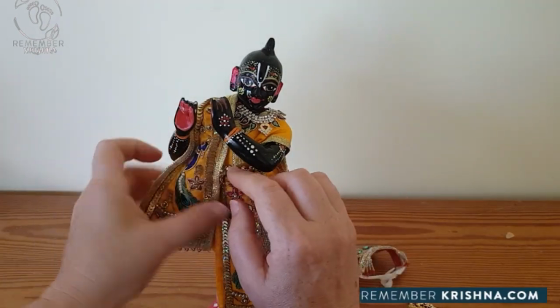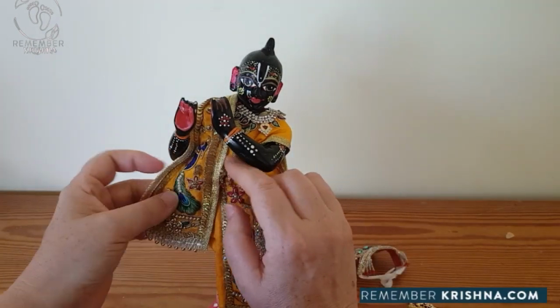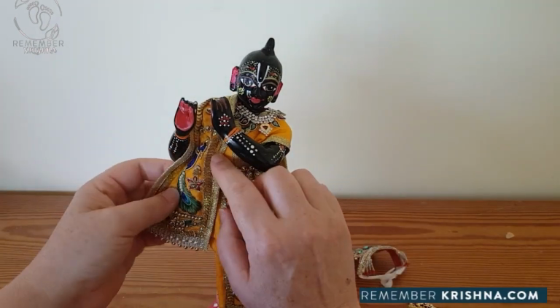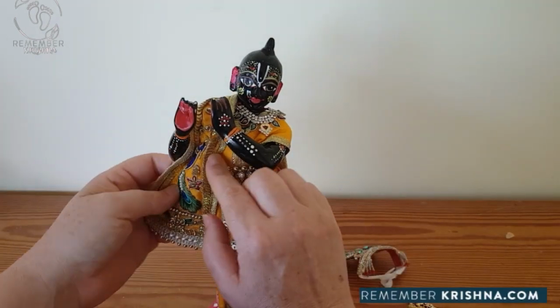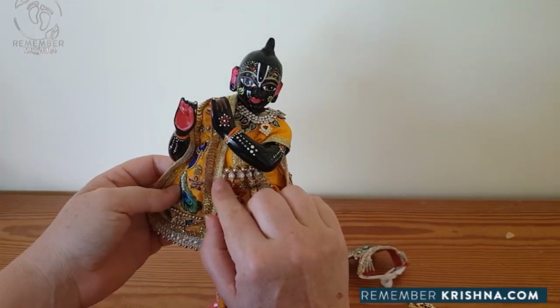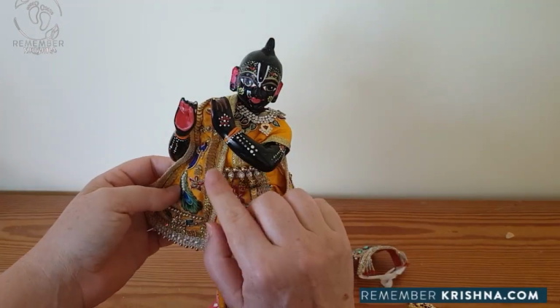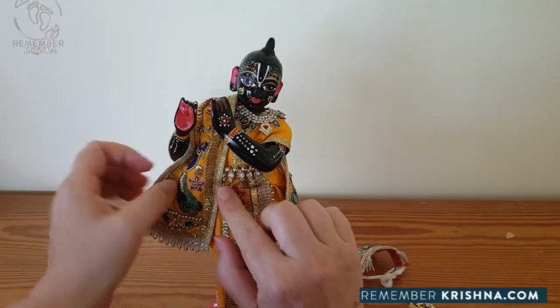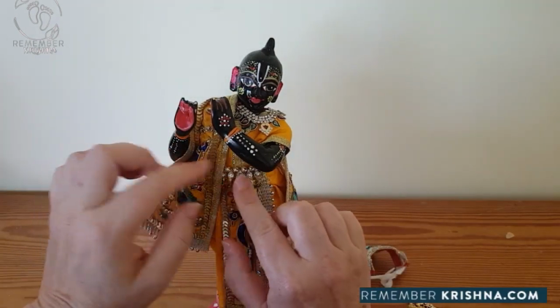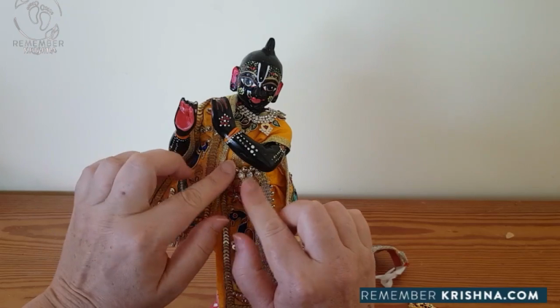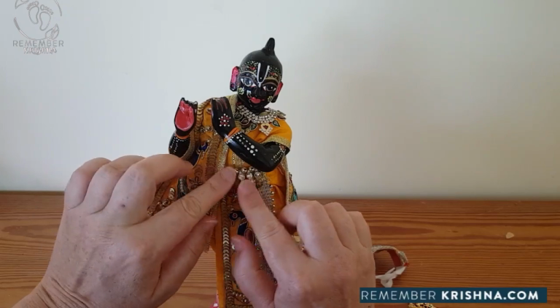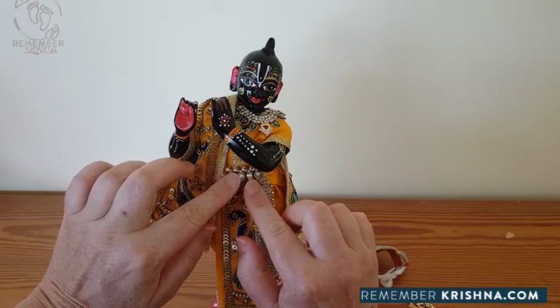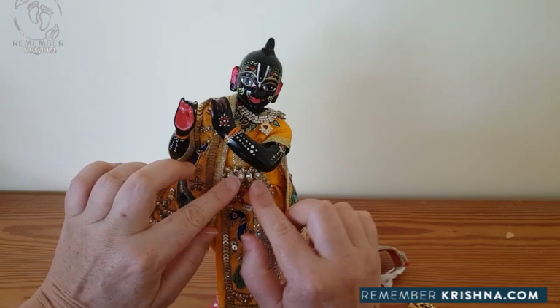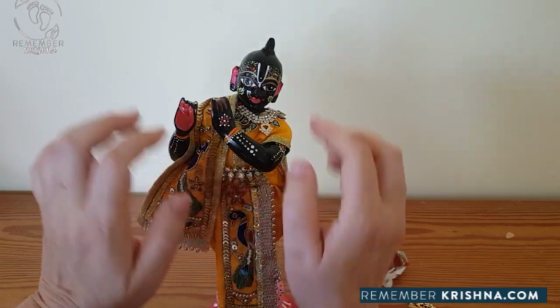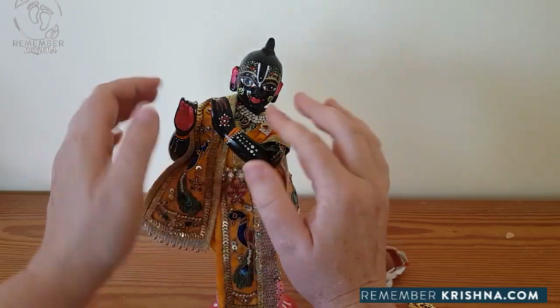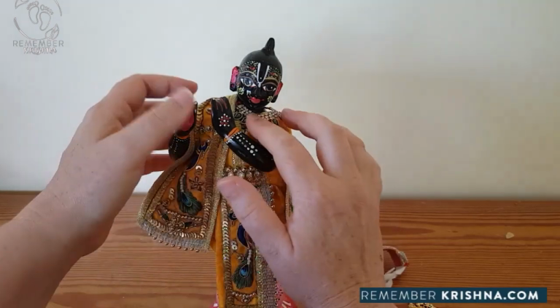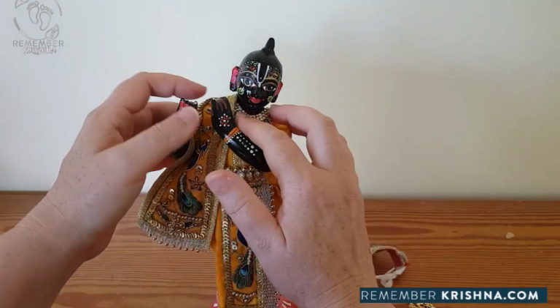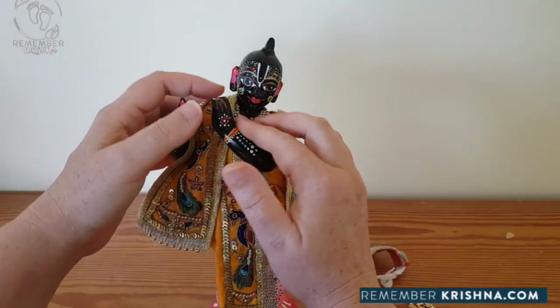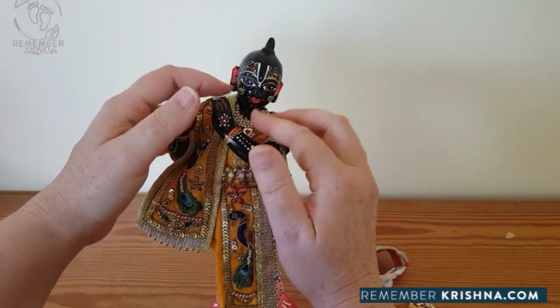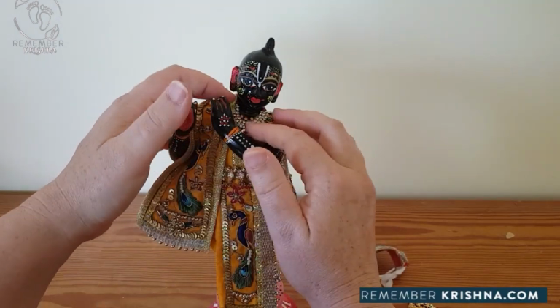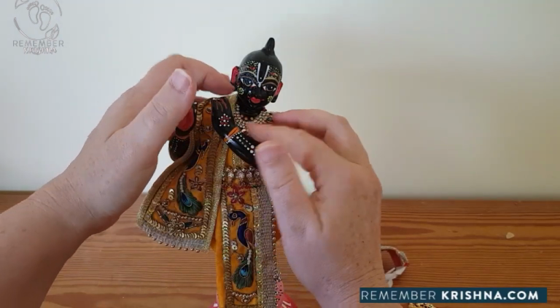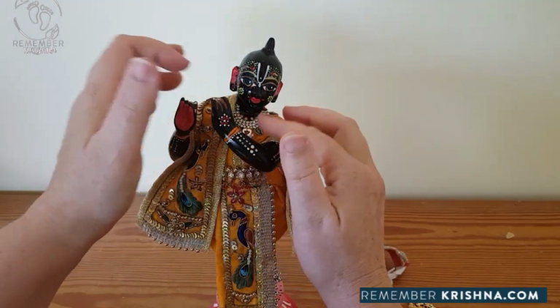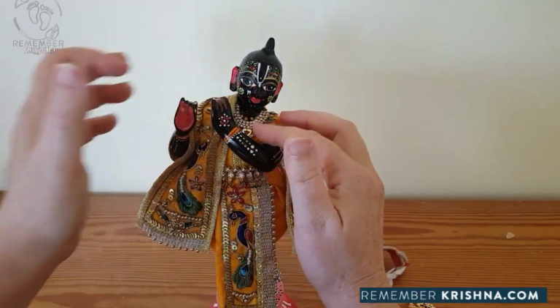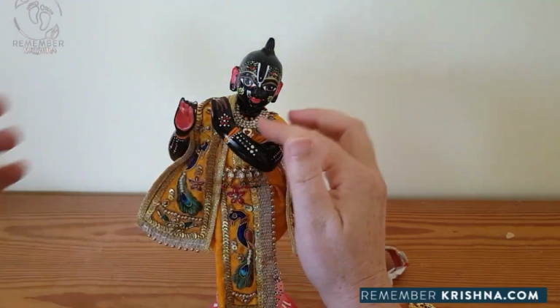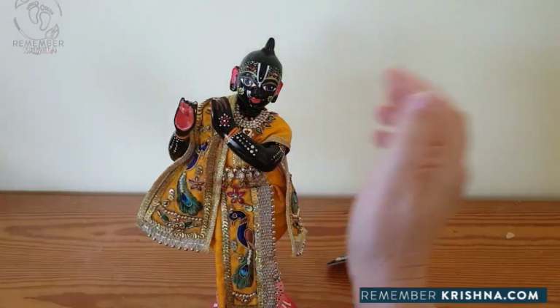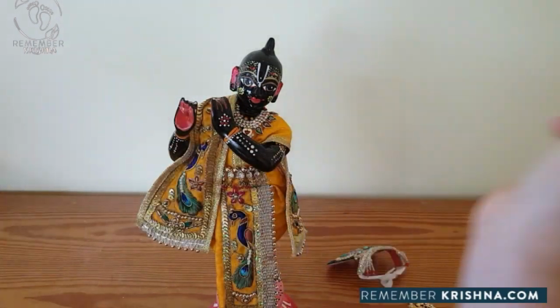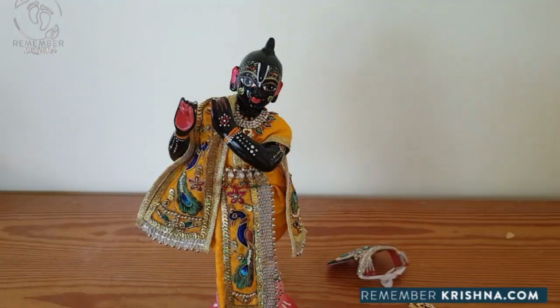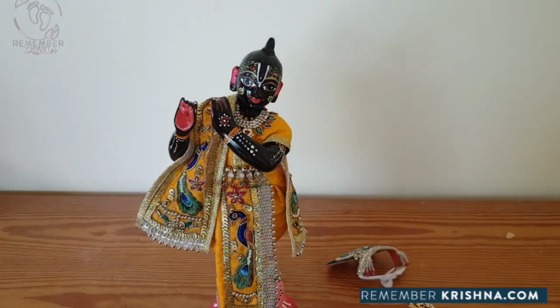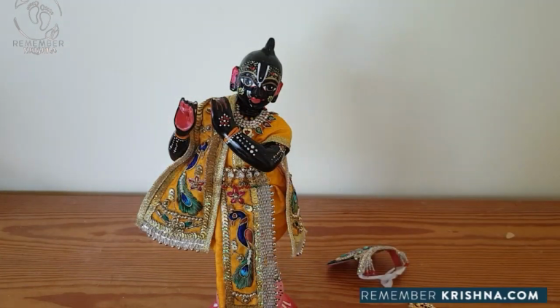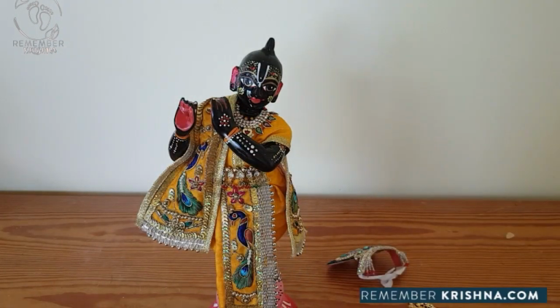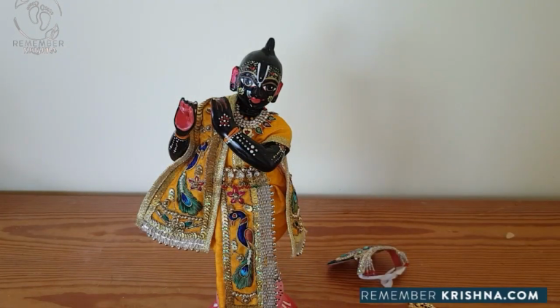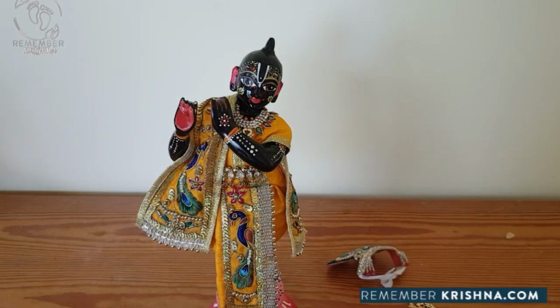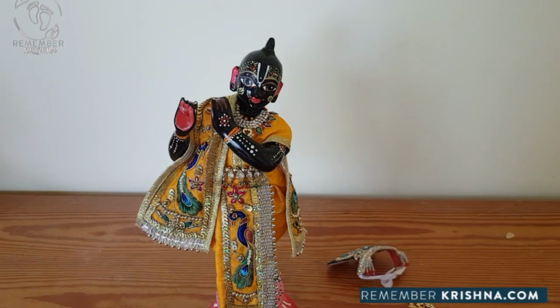His belt is stitched onto the dhoti piece to make it easier for you. Tweak the necklace if required.